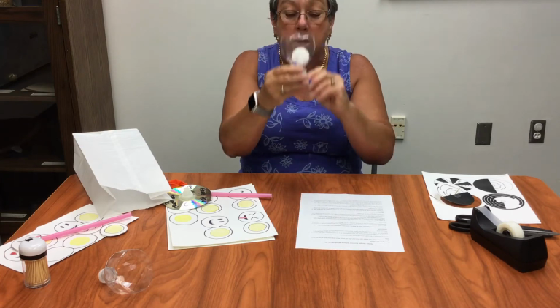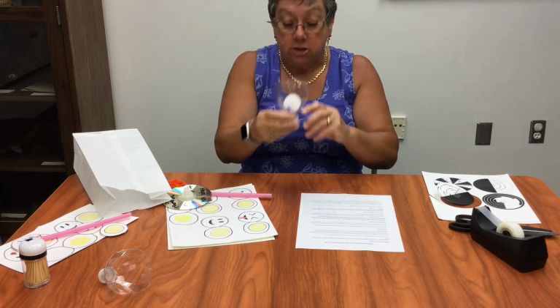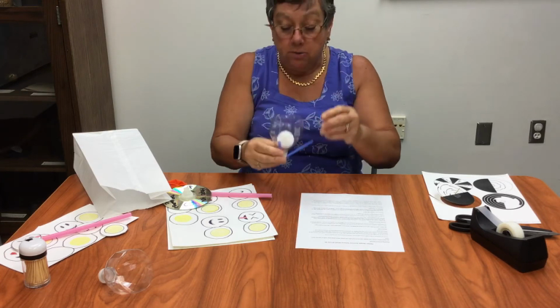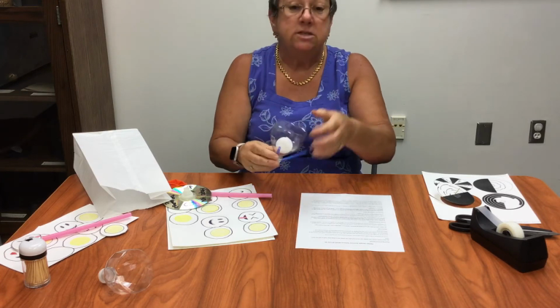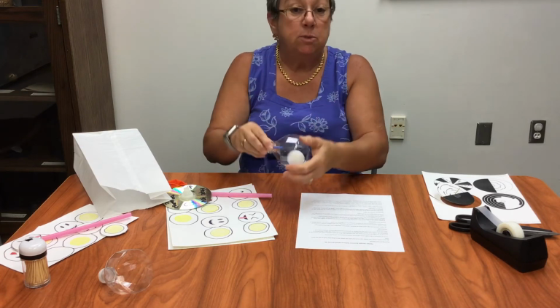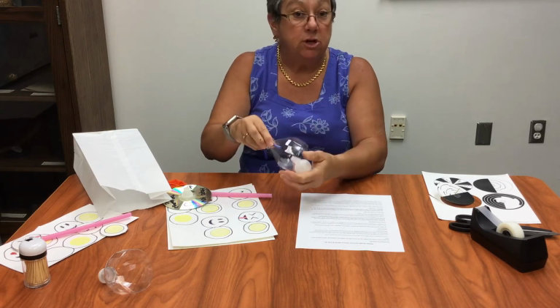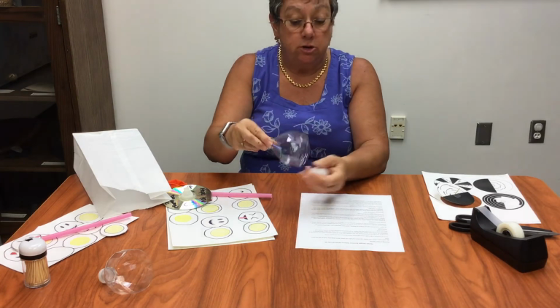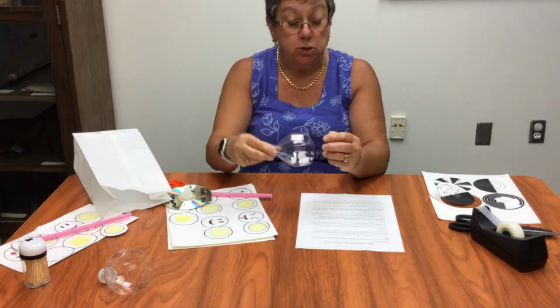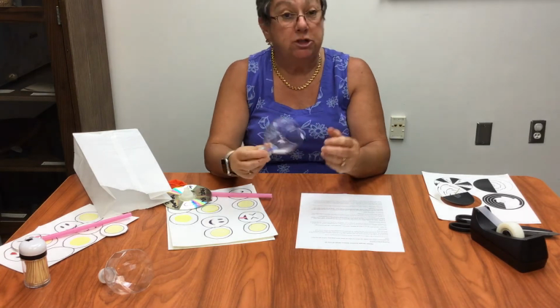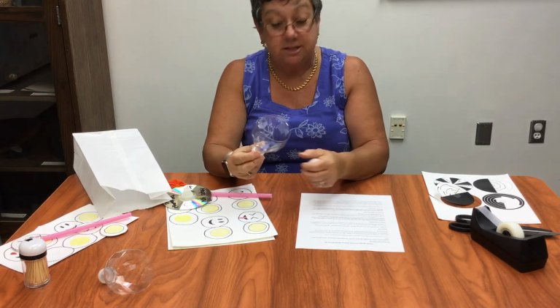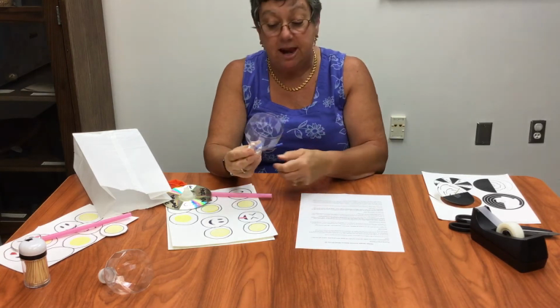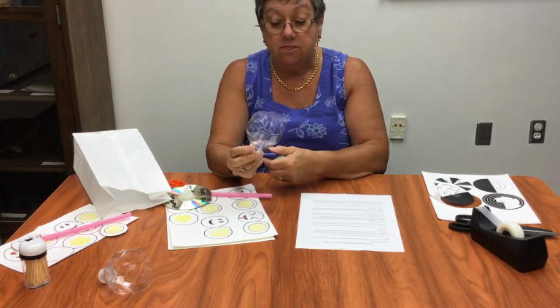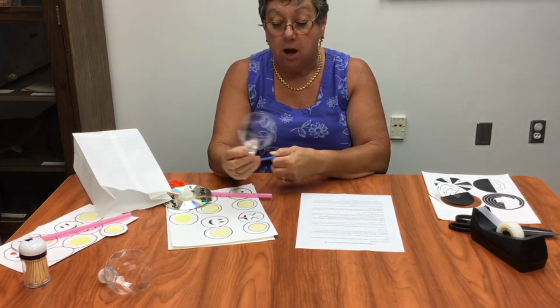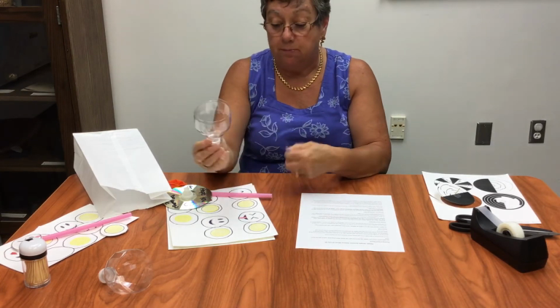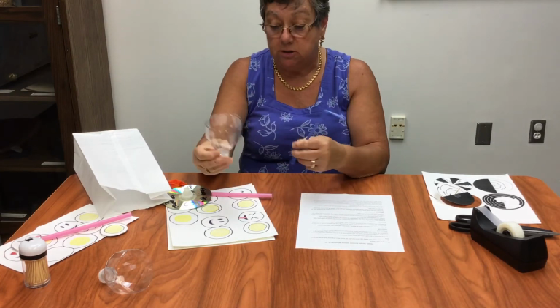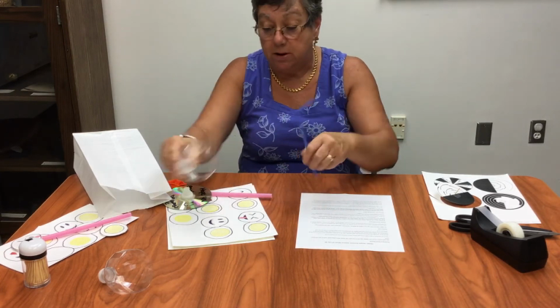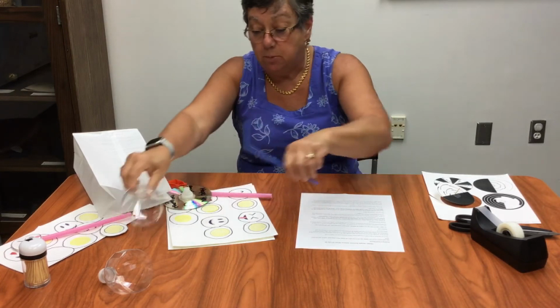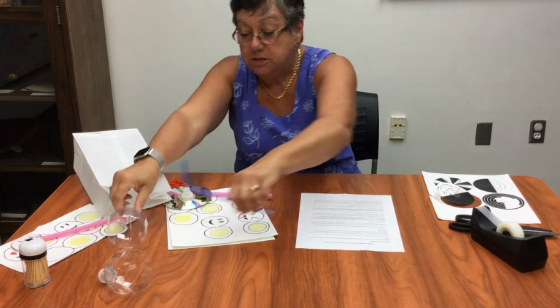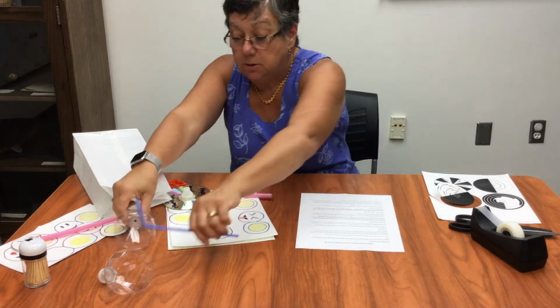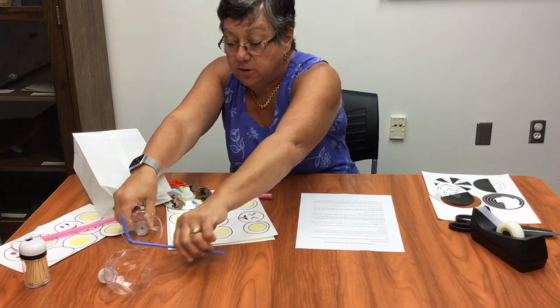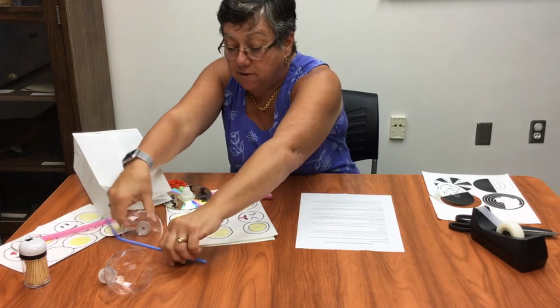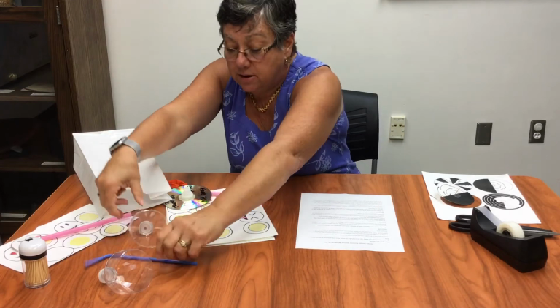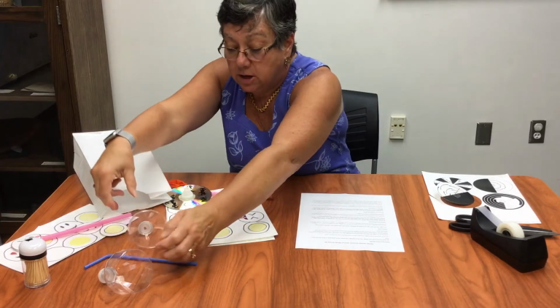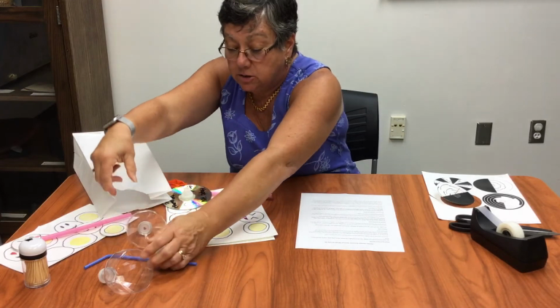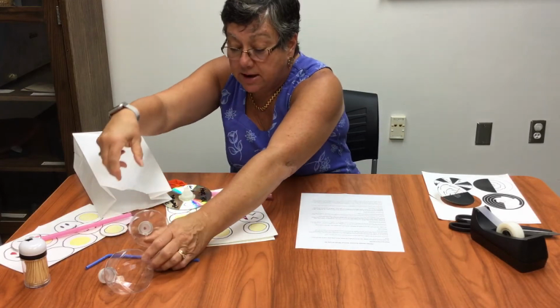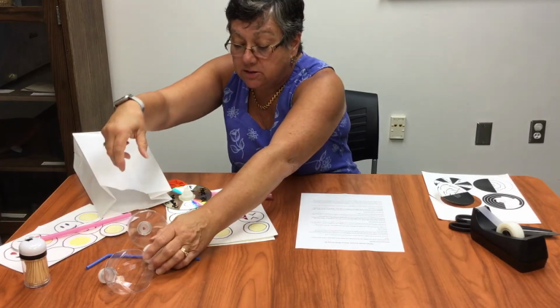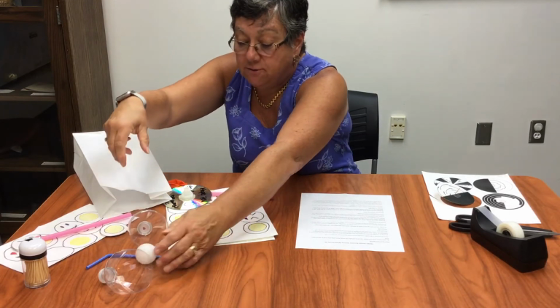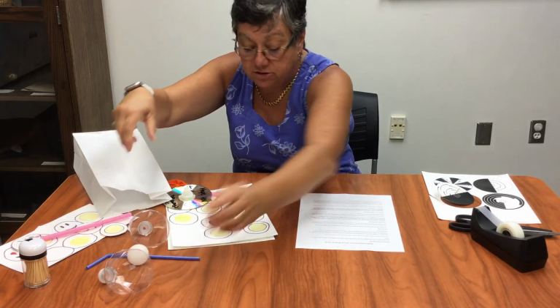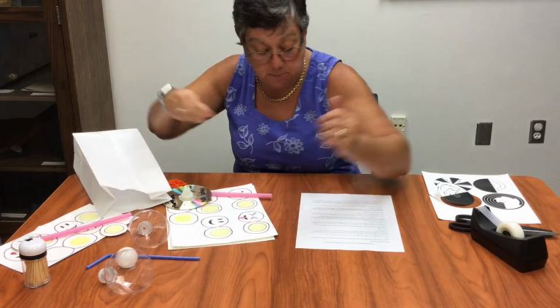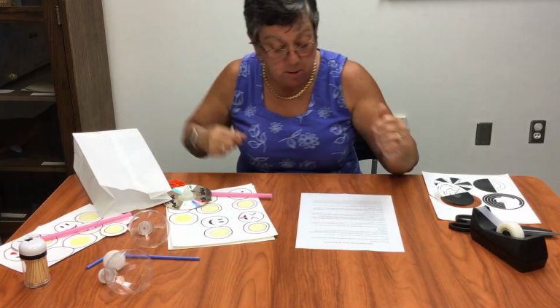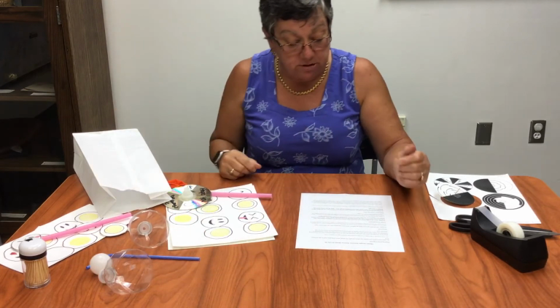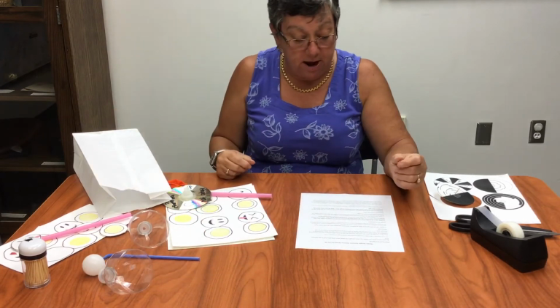So you can see what you can do — it should stay in the cup. That's one of the principles of it. So that's the first experiment you have.